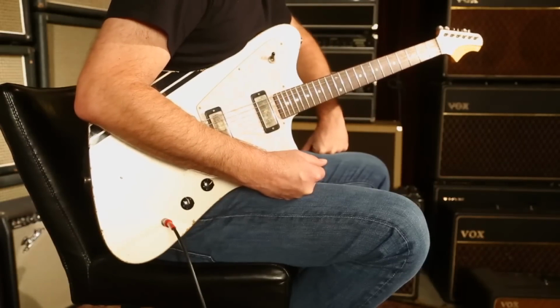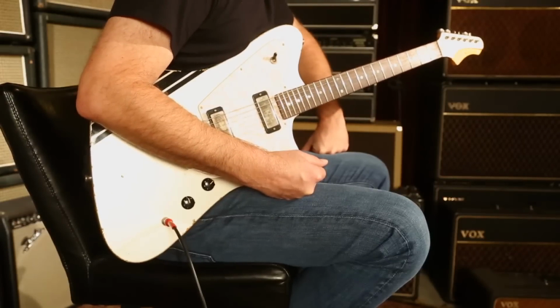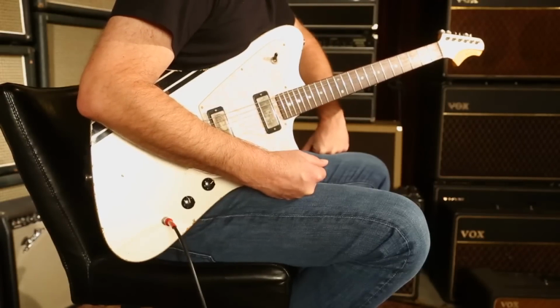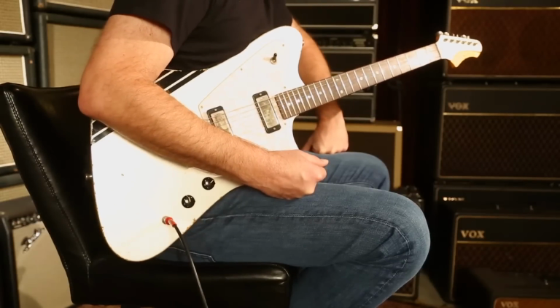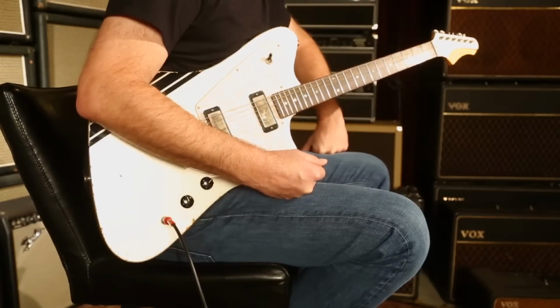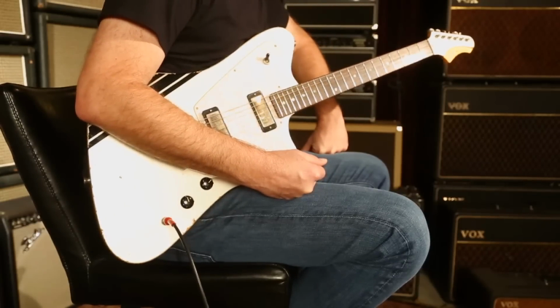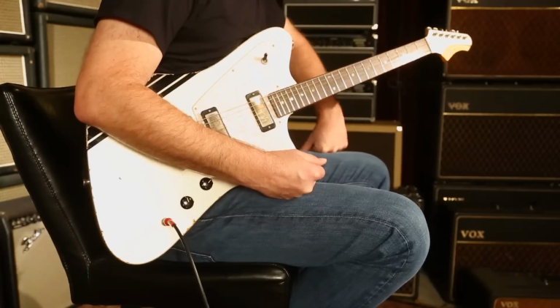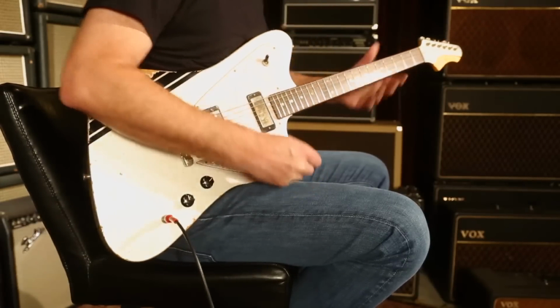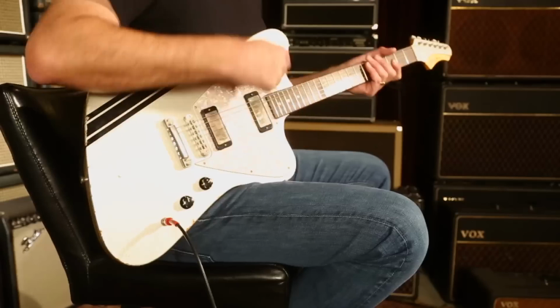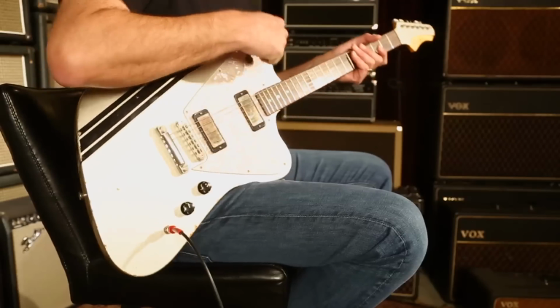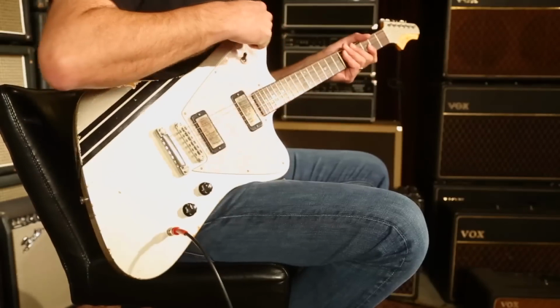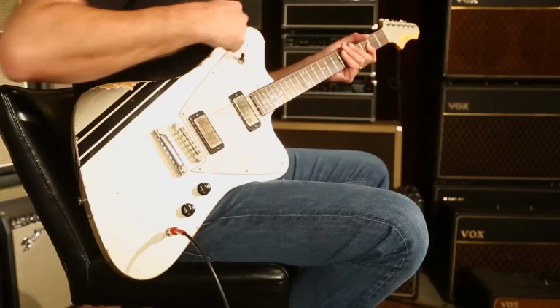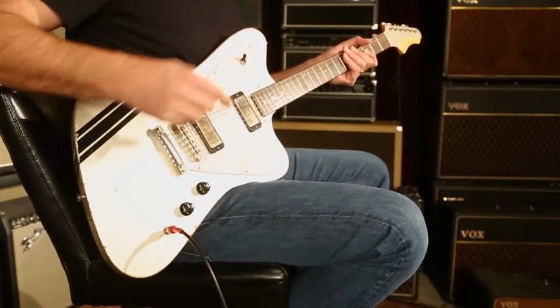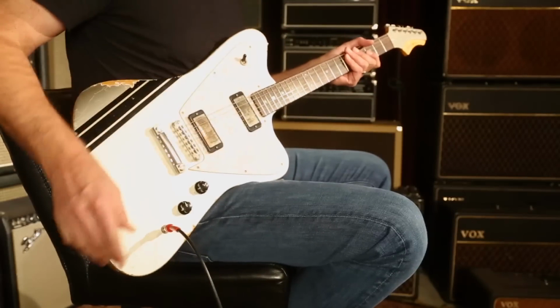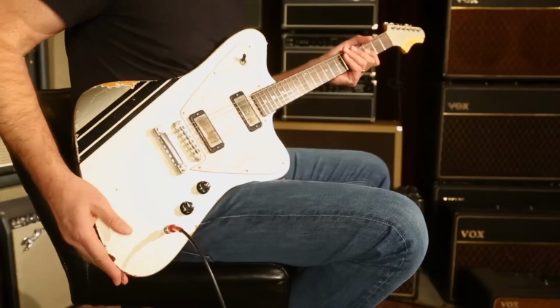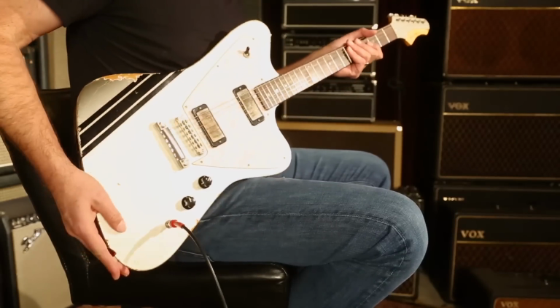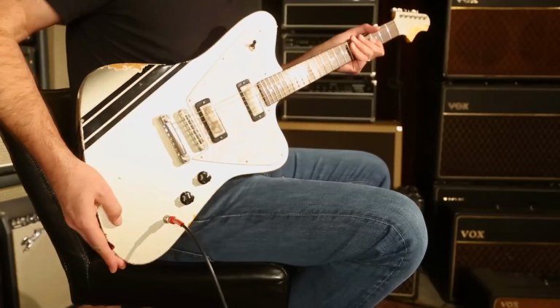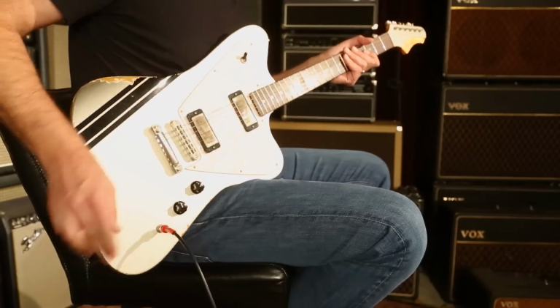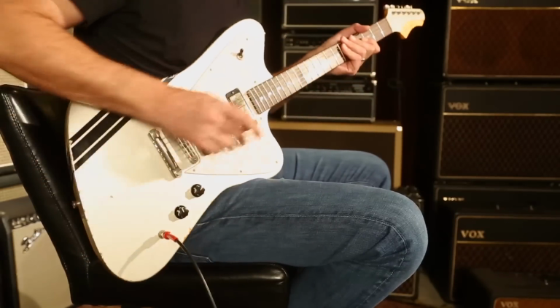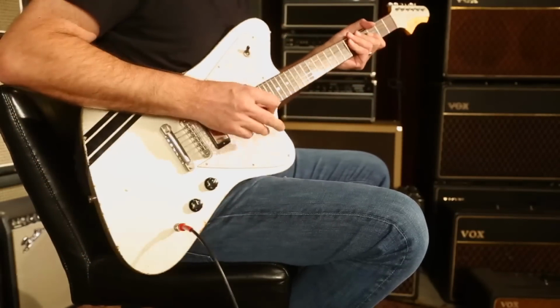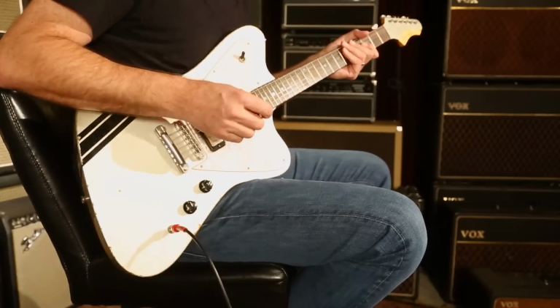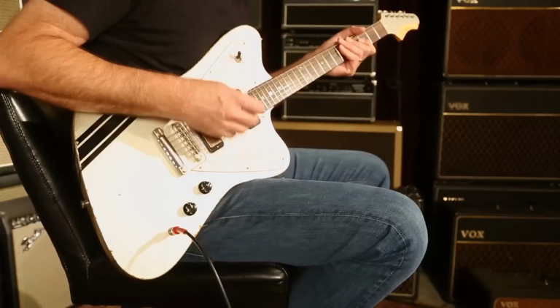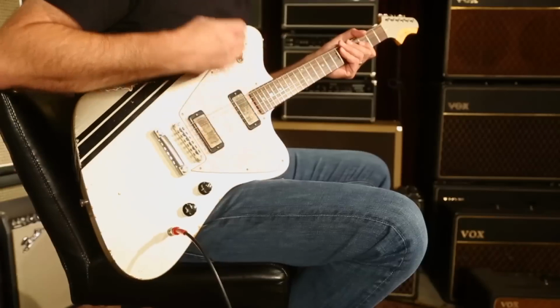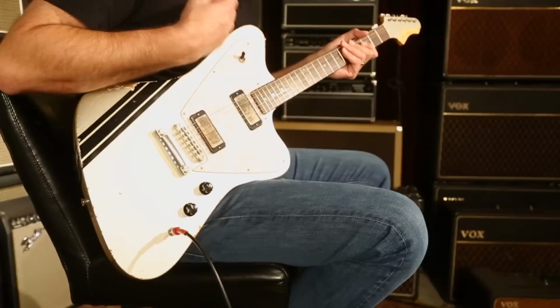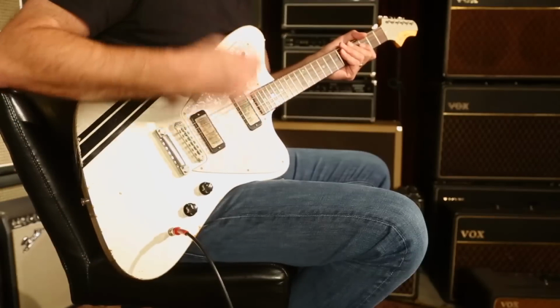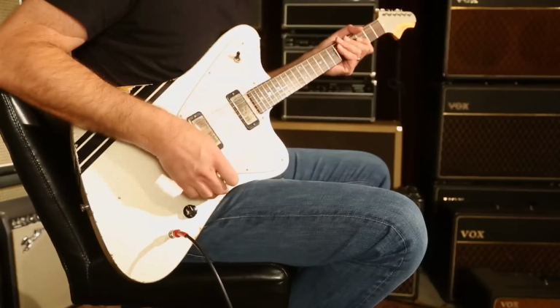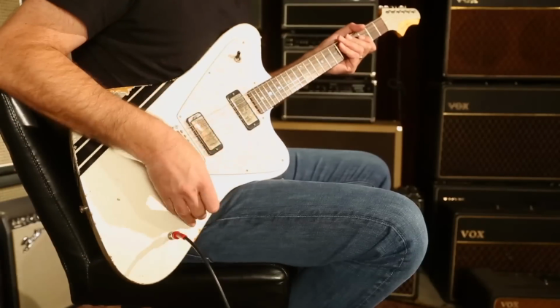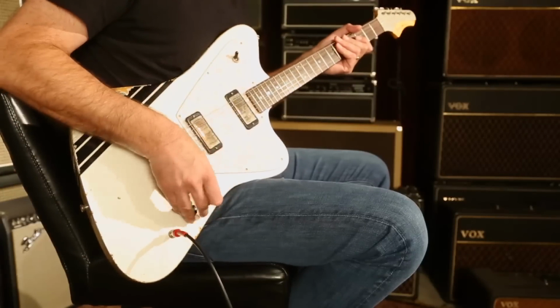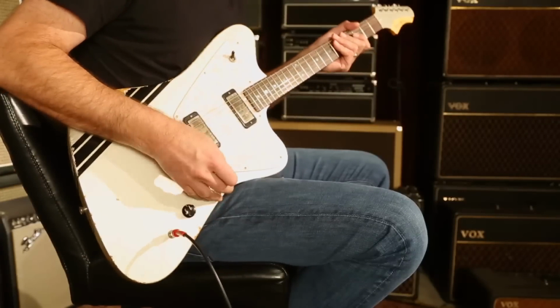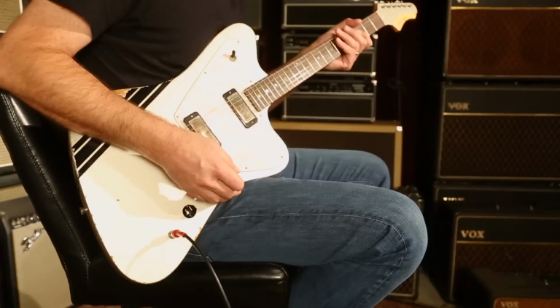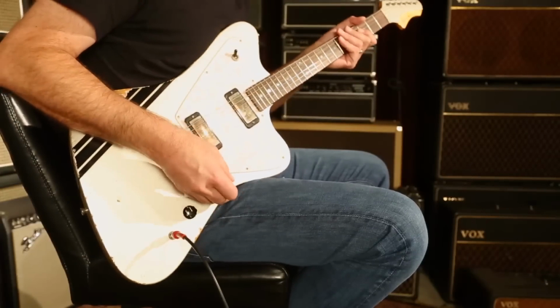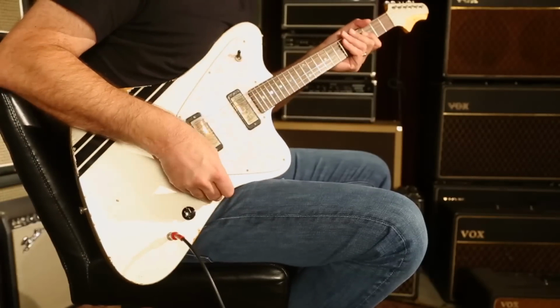These are sexy guitars. I like this big horn that comes up and says, Hello! What are you doing? Kind of giving you a little visit as you're rocking on.